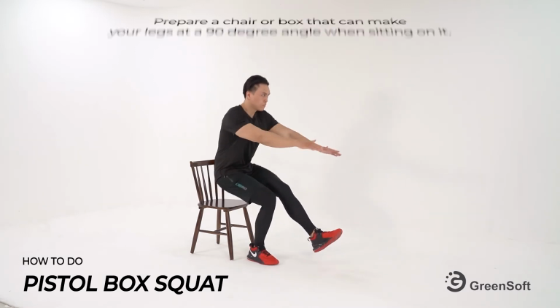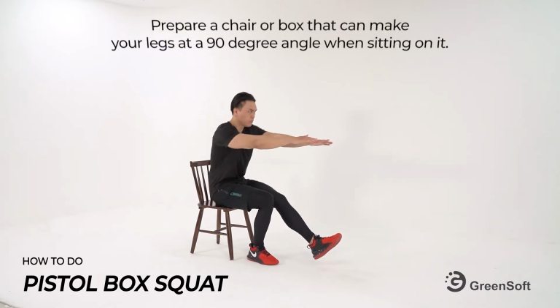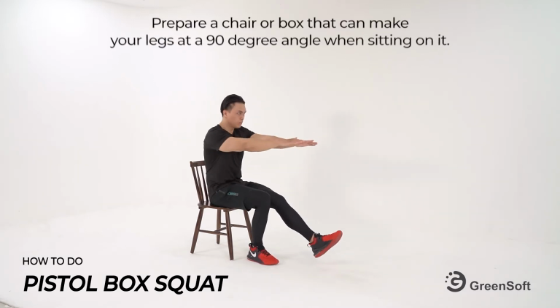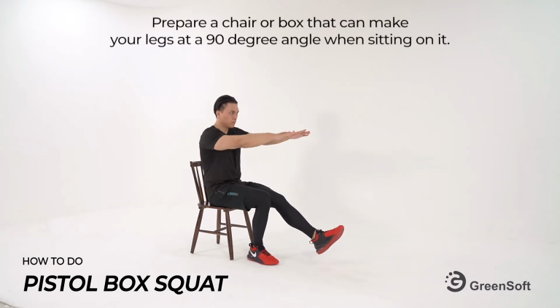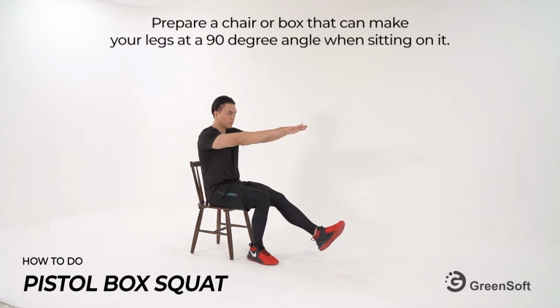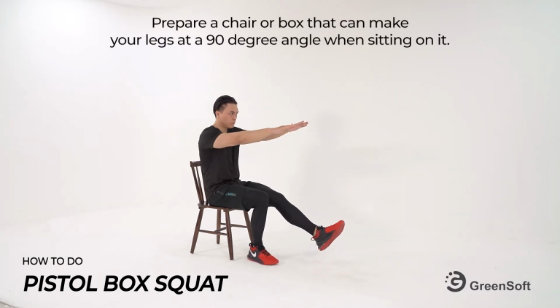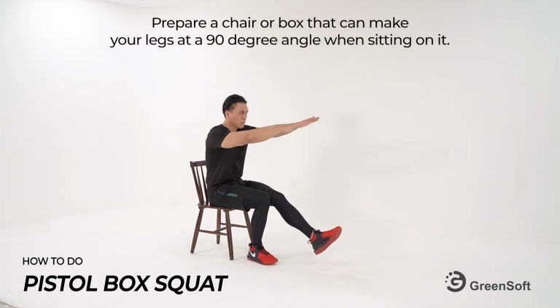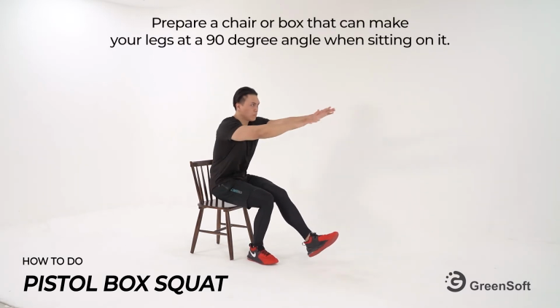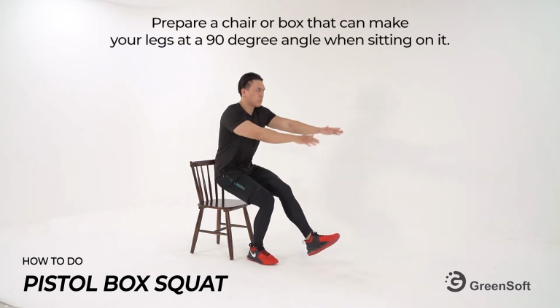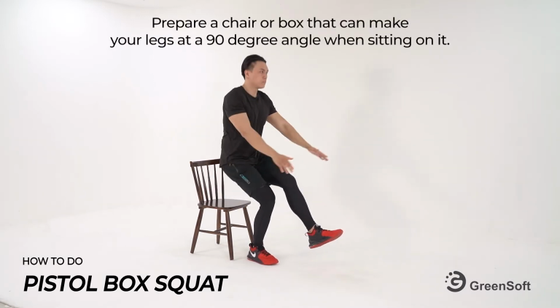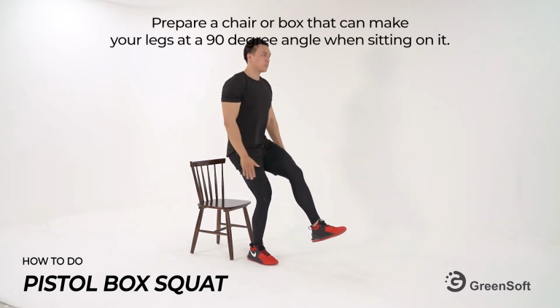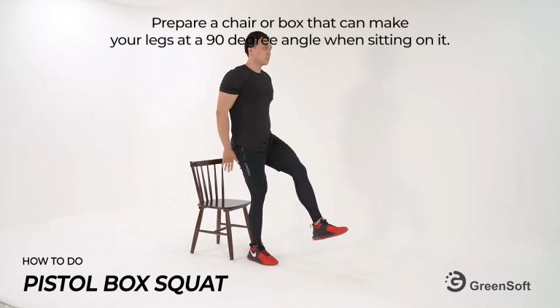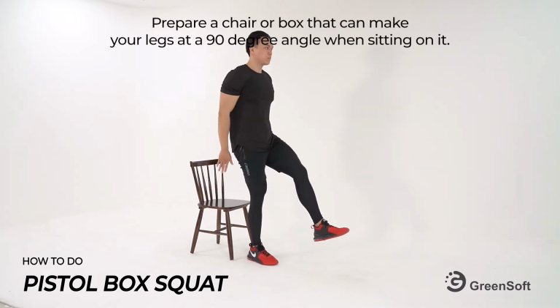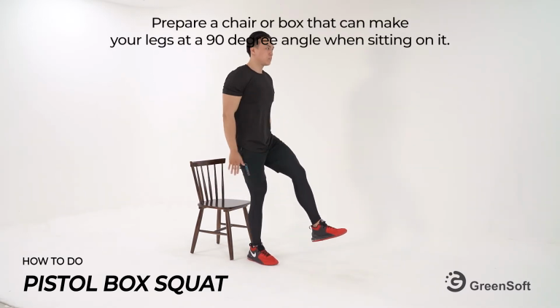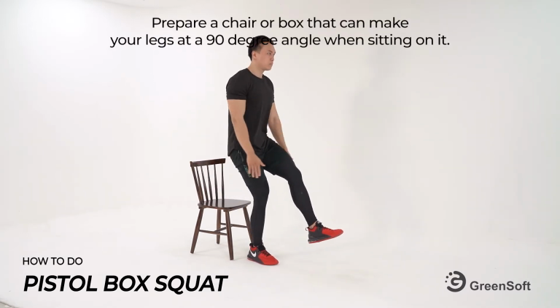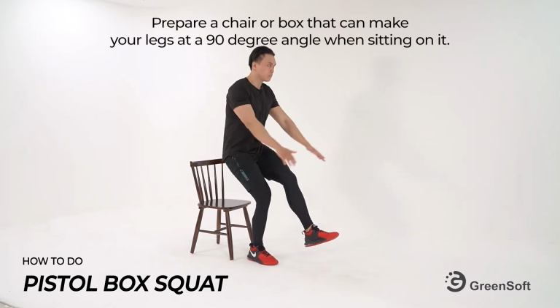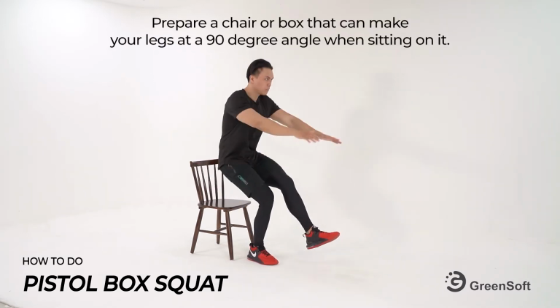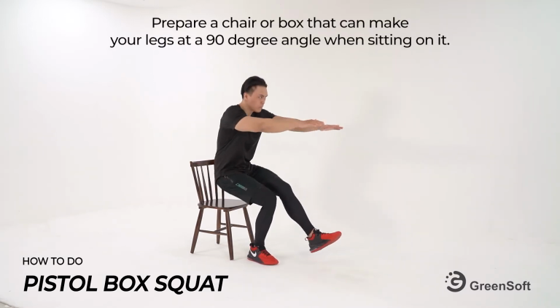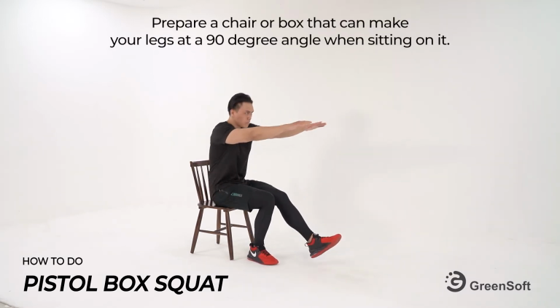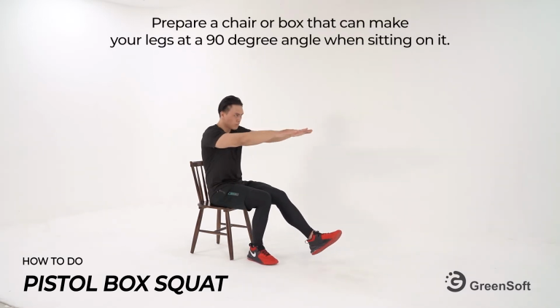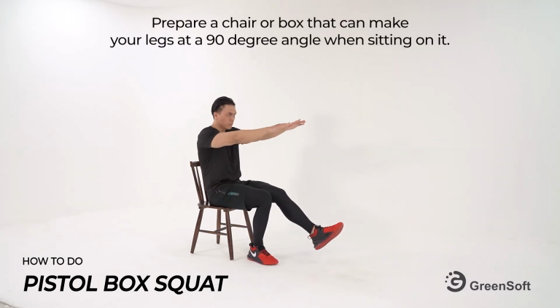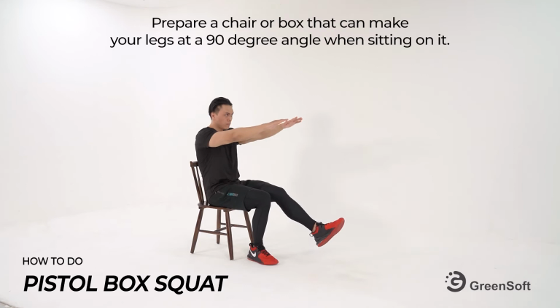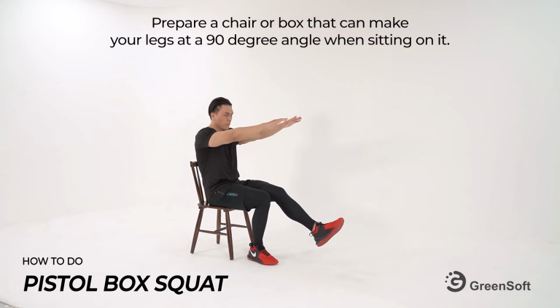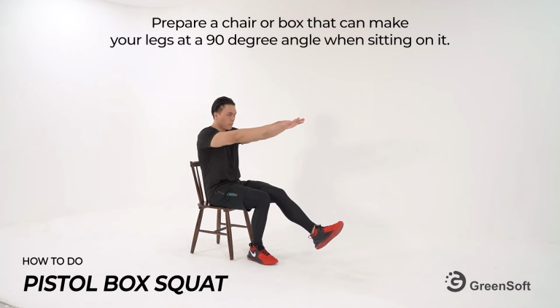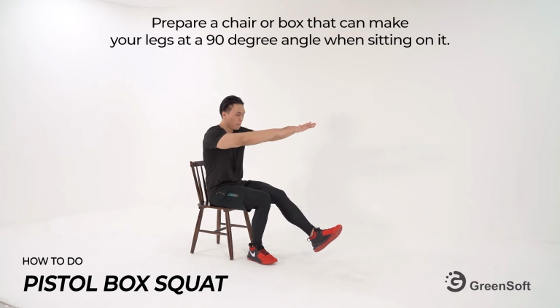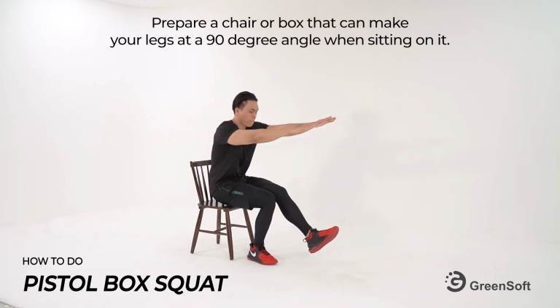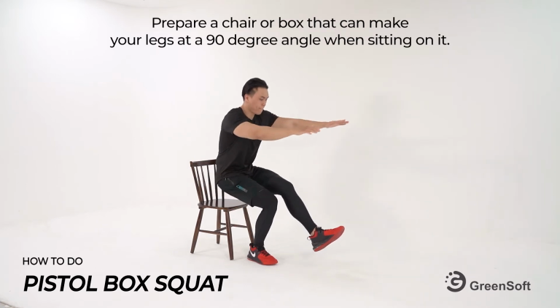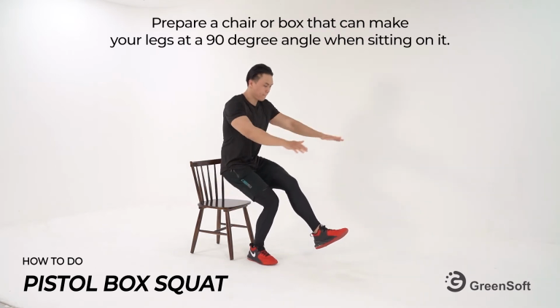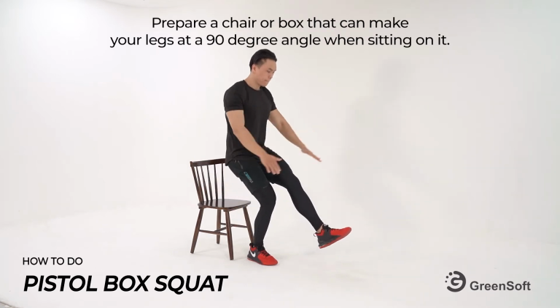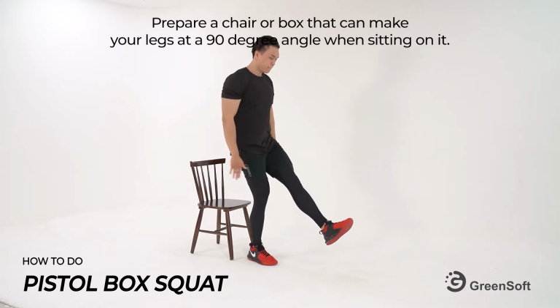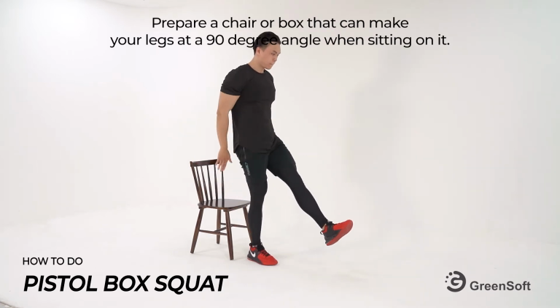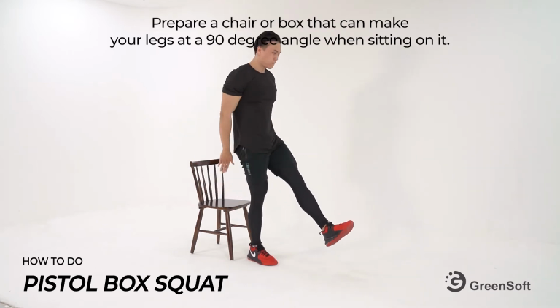Prepare a chair or box that can make your legs at a 90 degree angle when sitting on it.